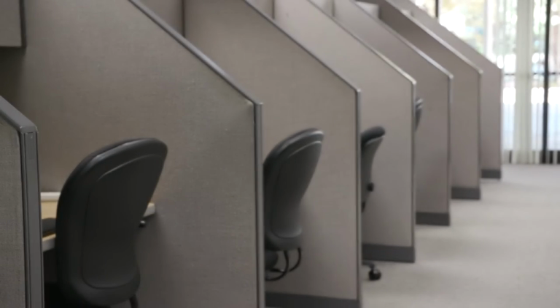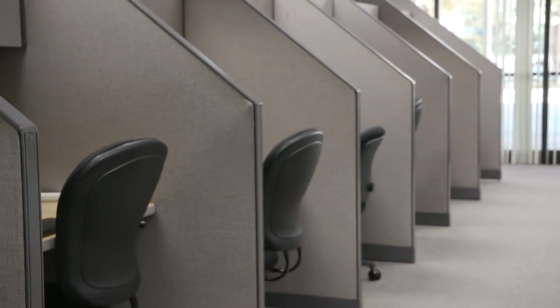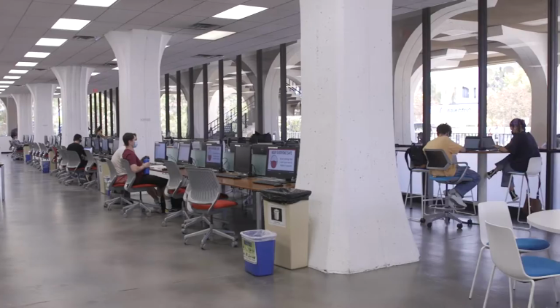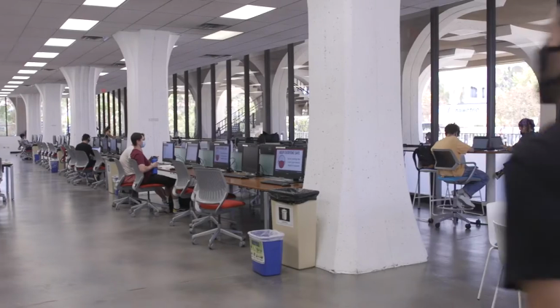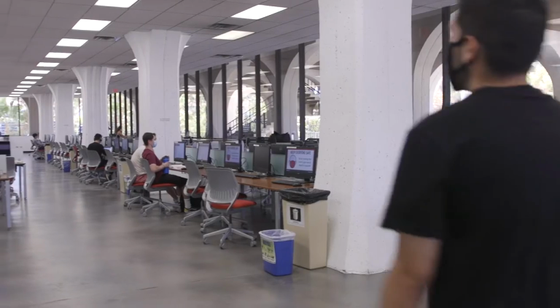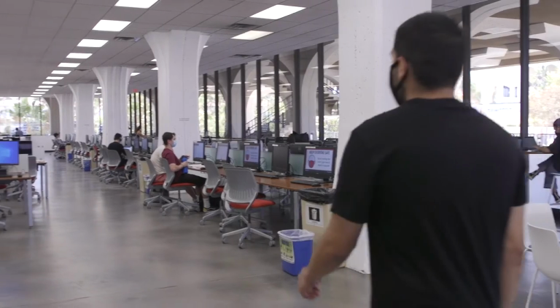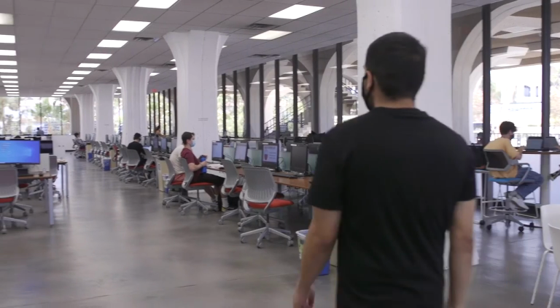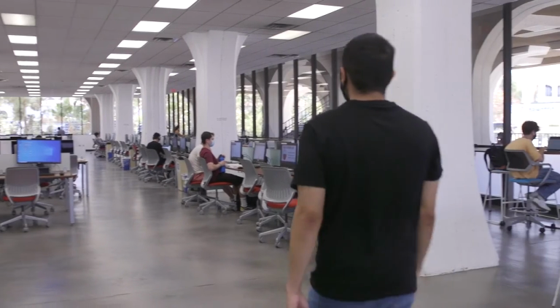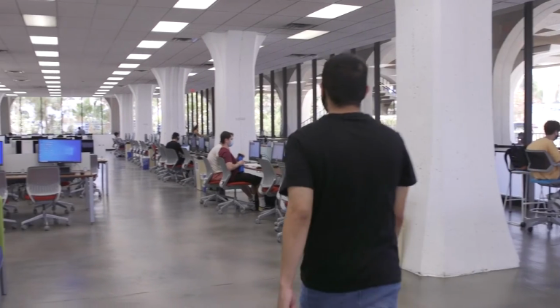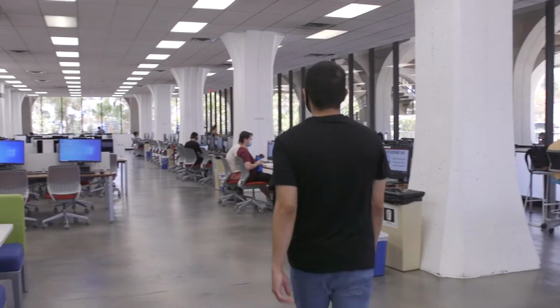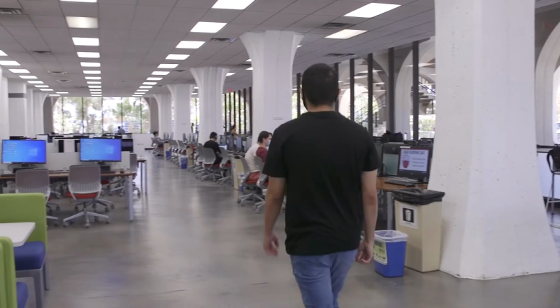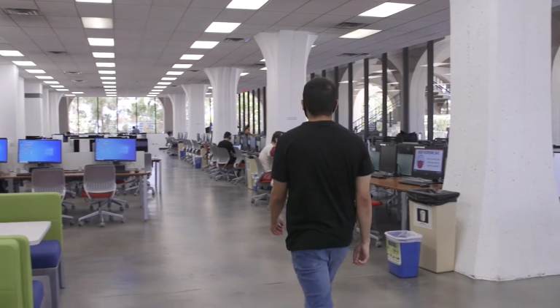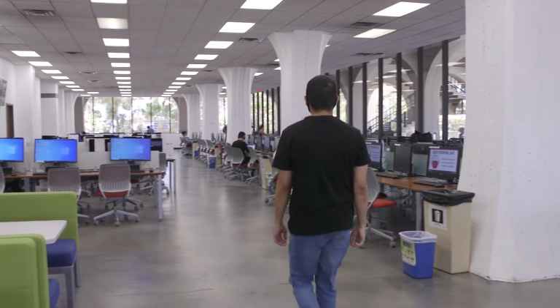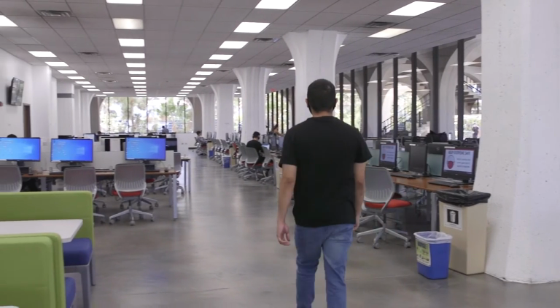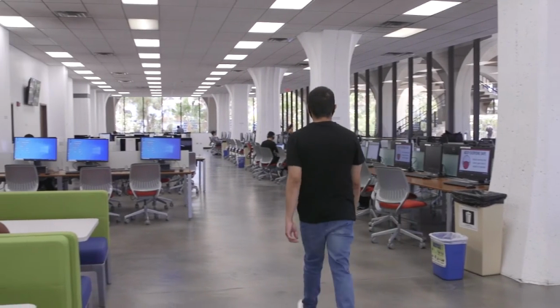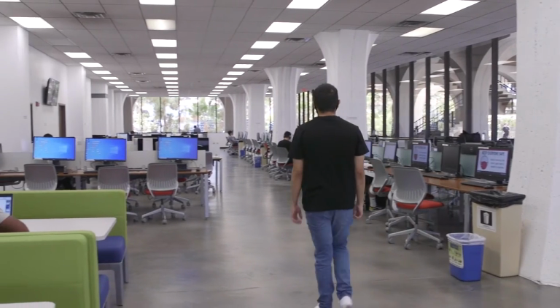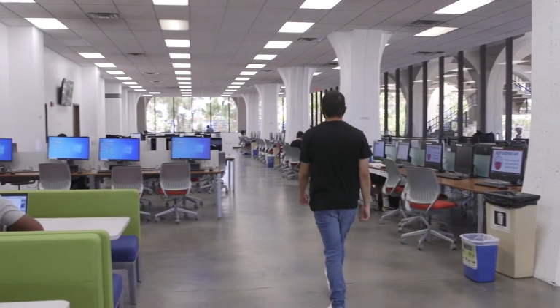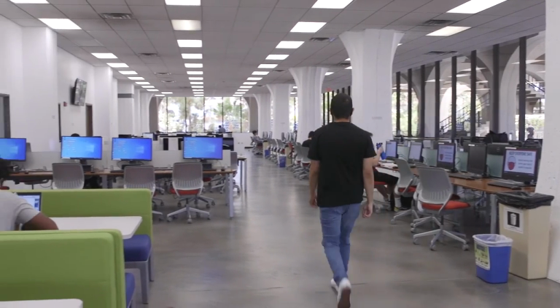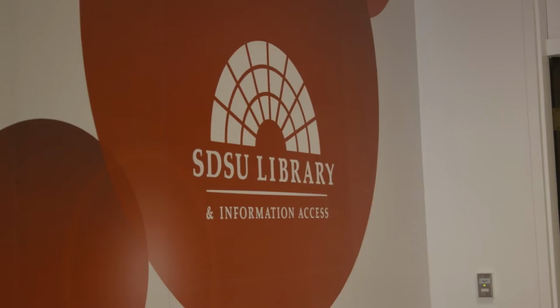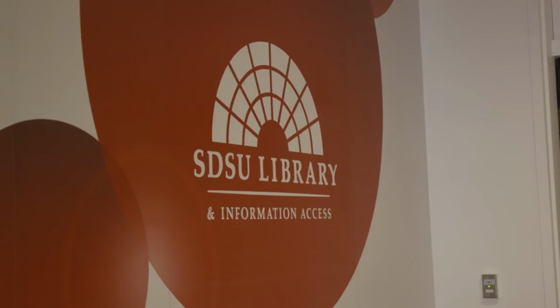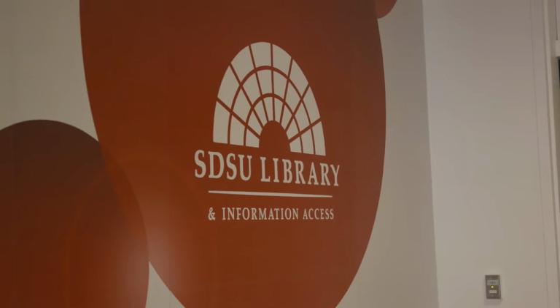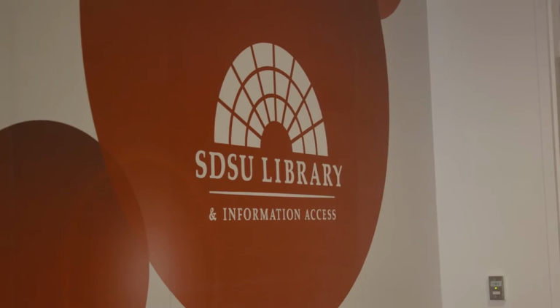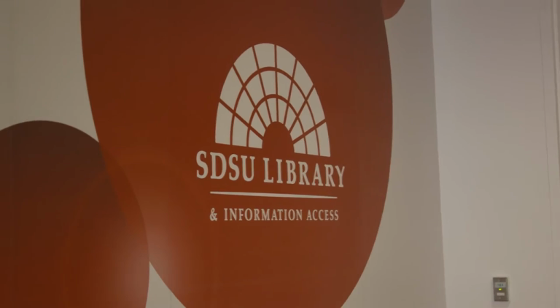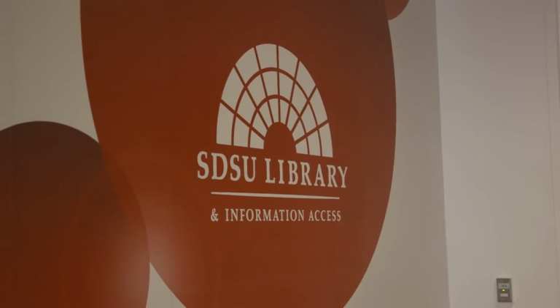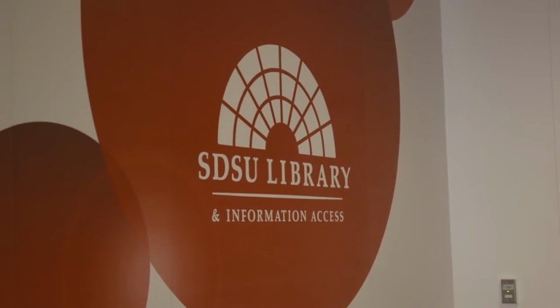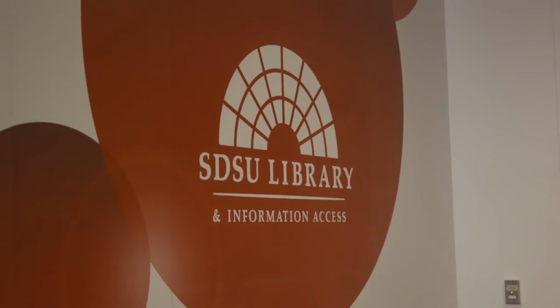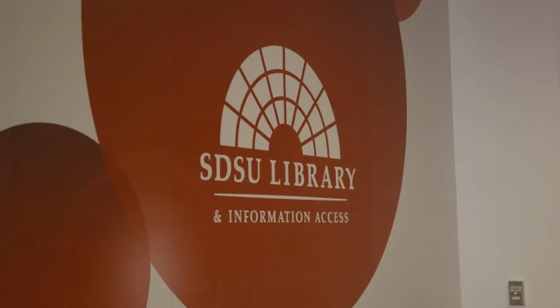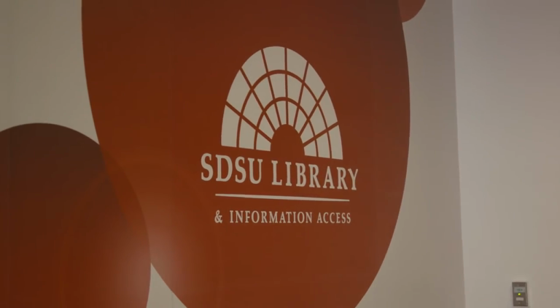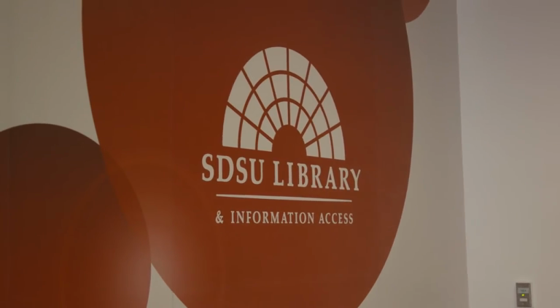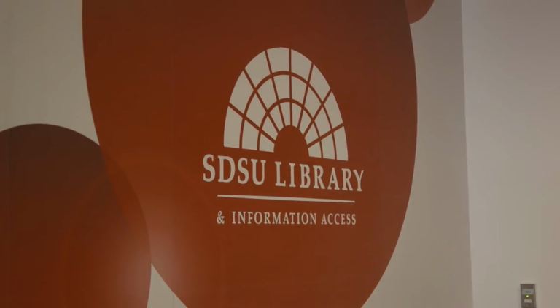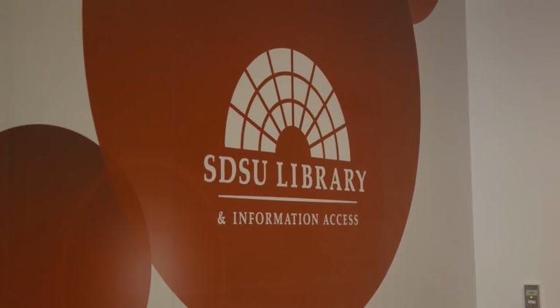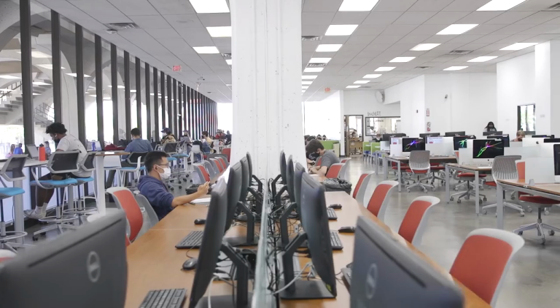We are generally open at the same time as the main library and can be reached by phone, email, chat, and in person.